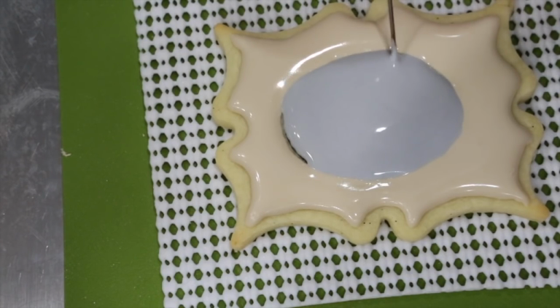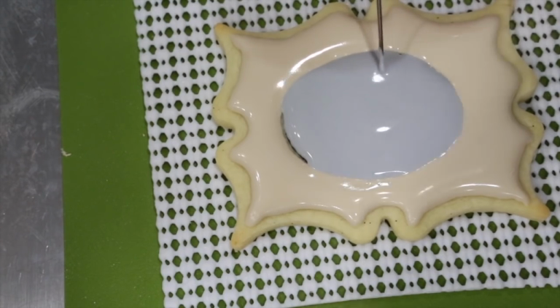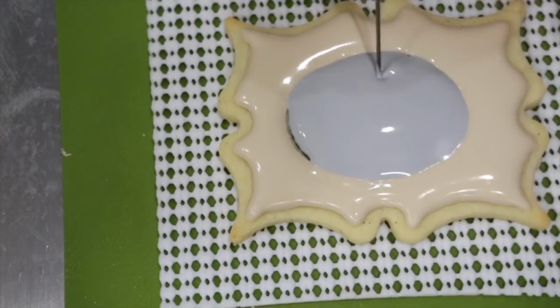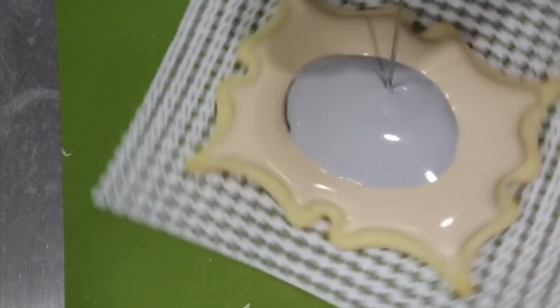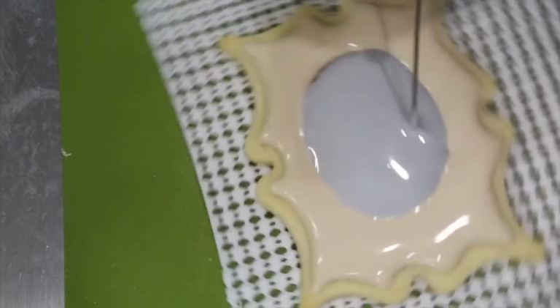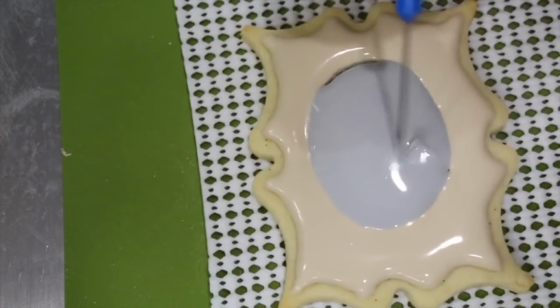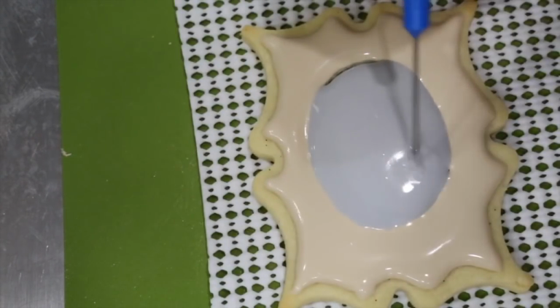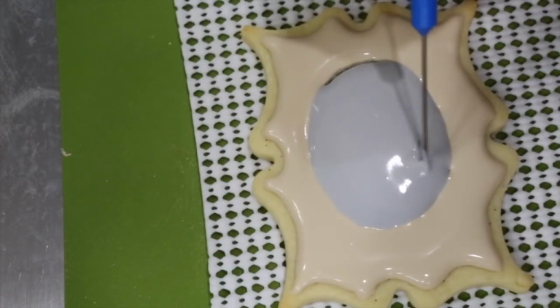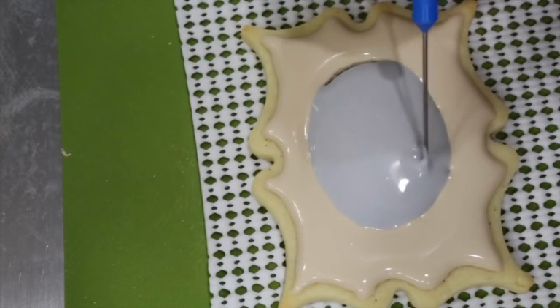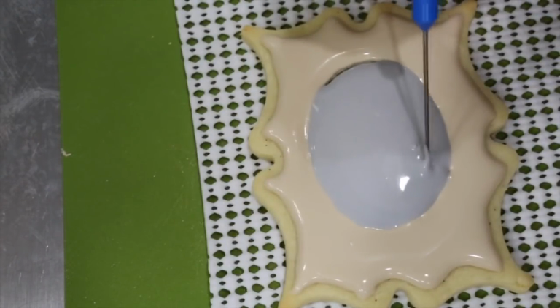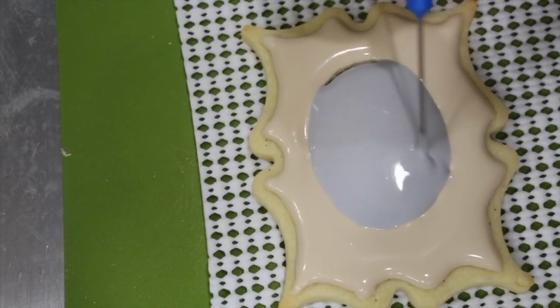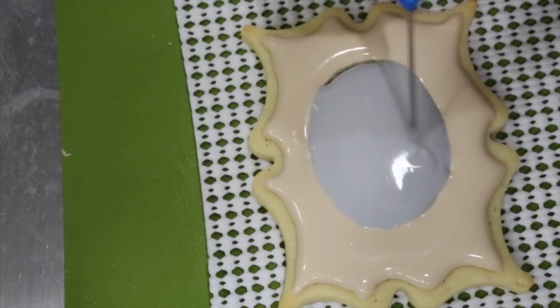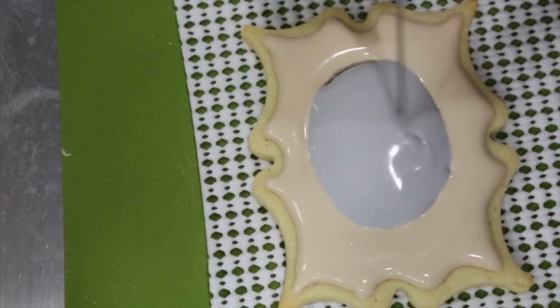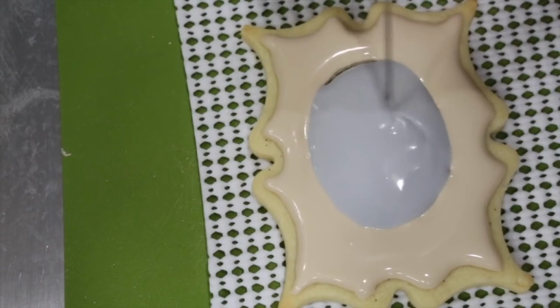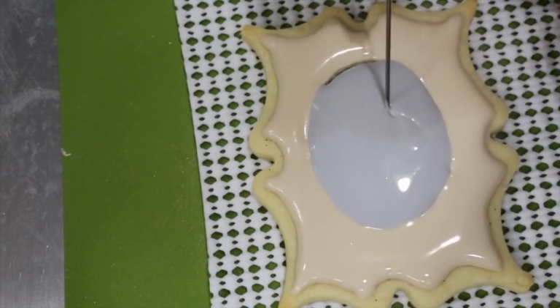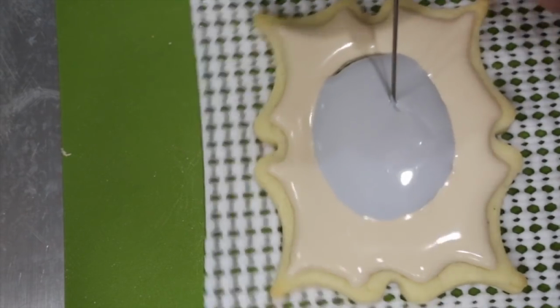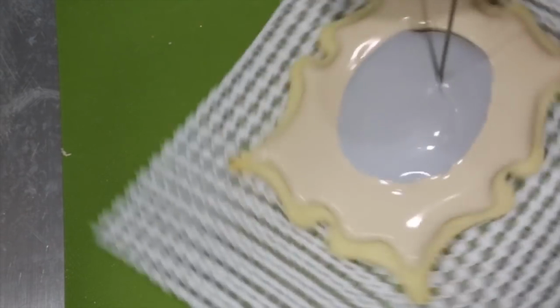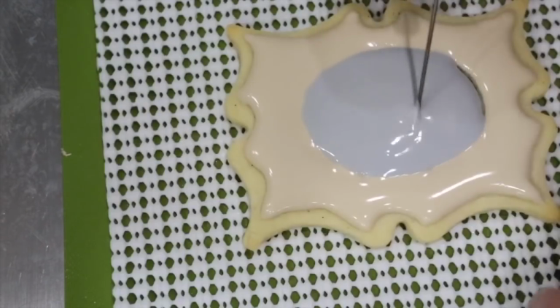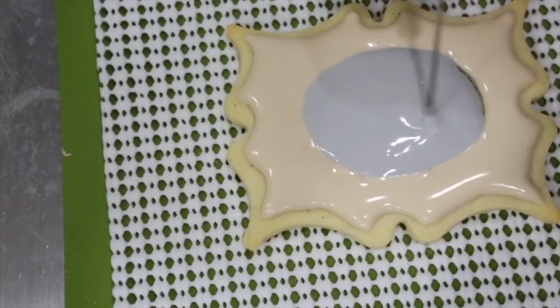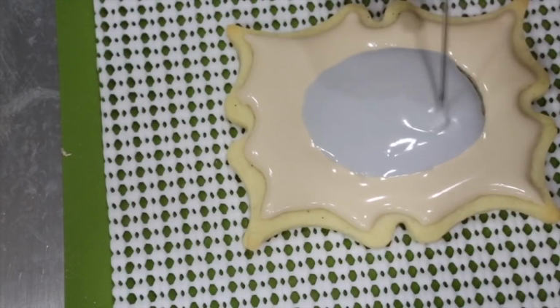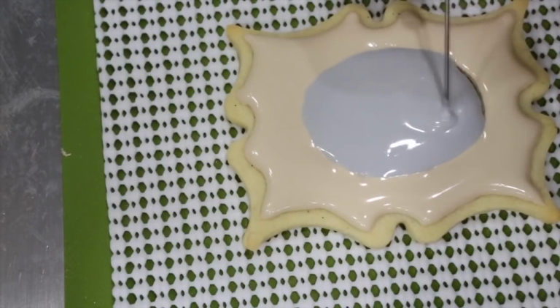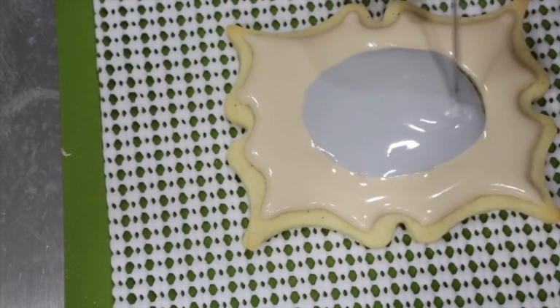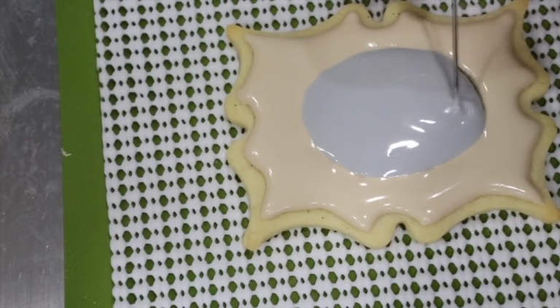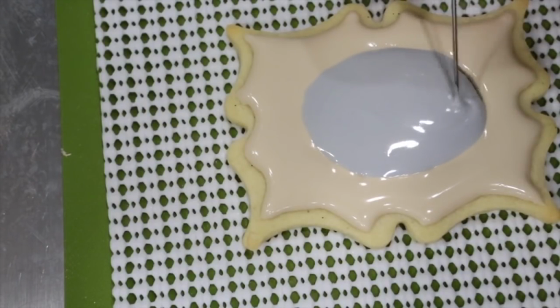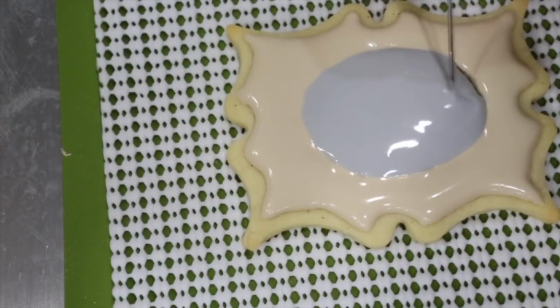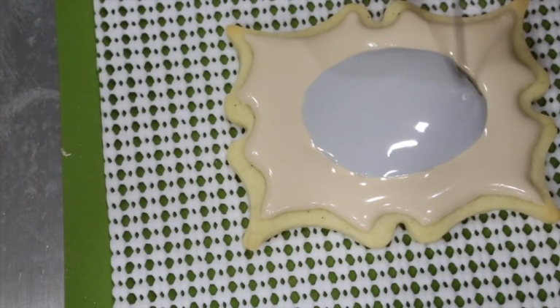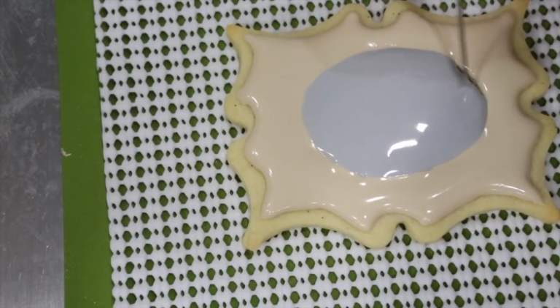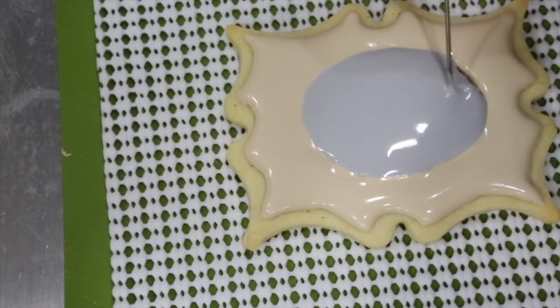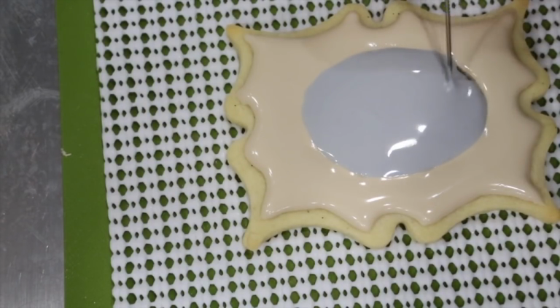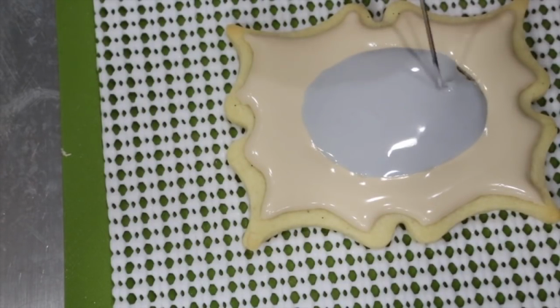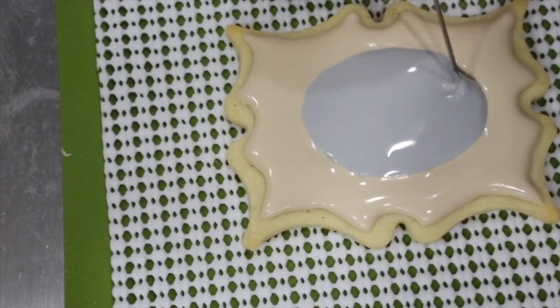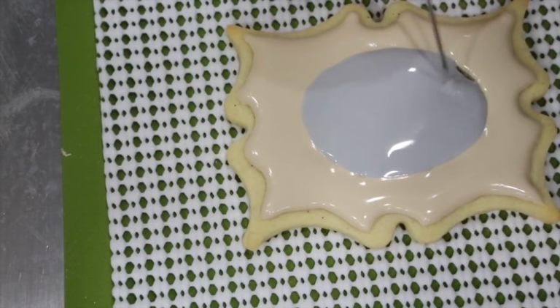Fan for four hours and then allow the cookie to dry for an additional eight hours before continuing on.